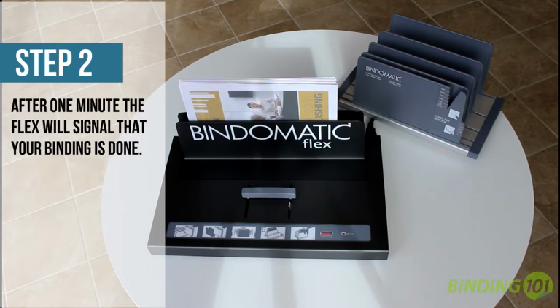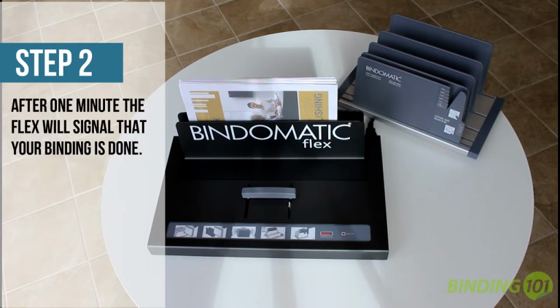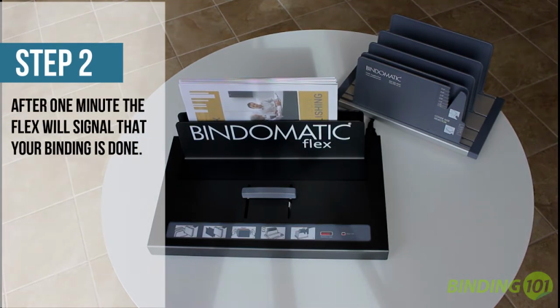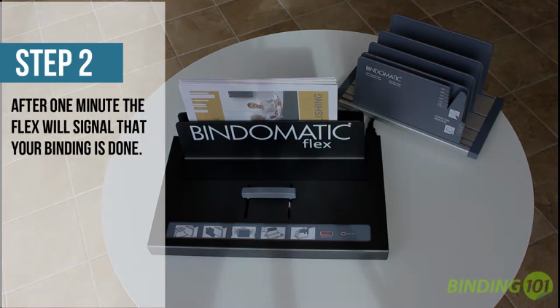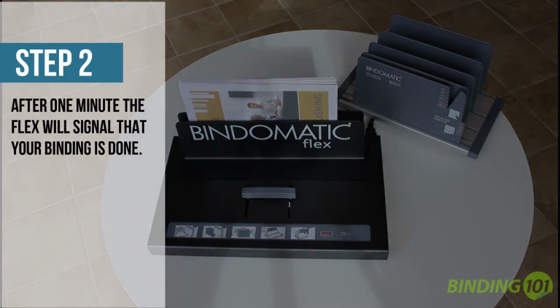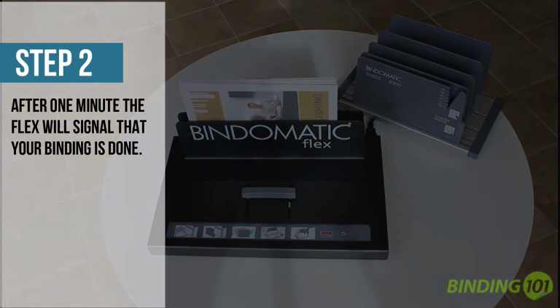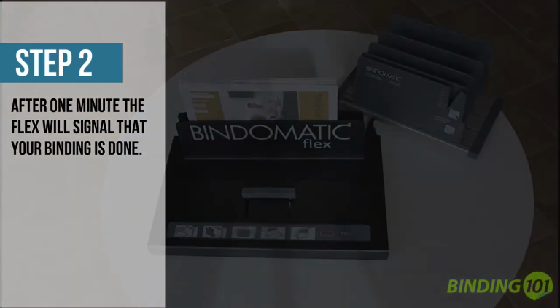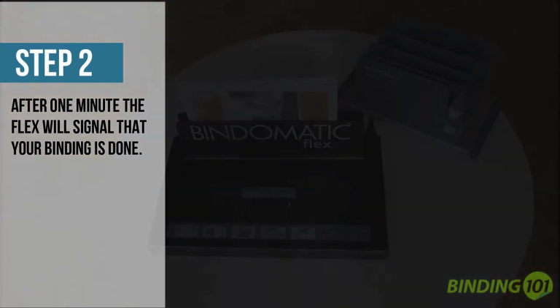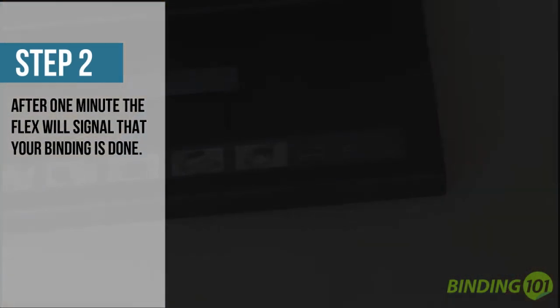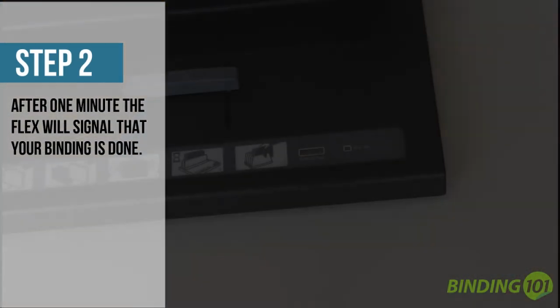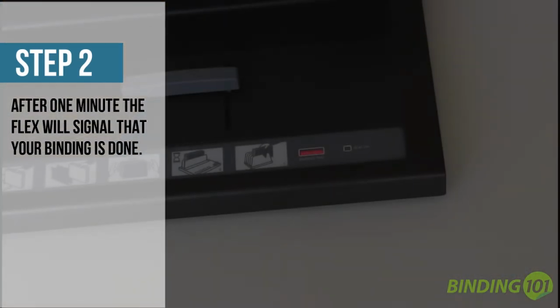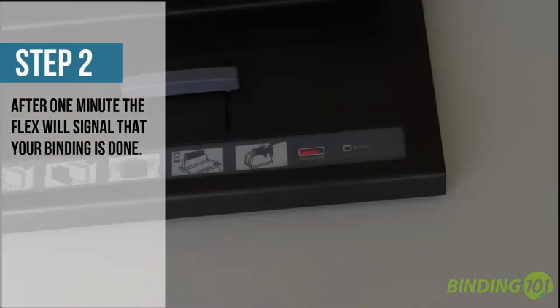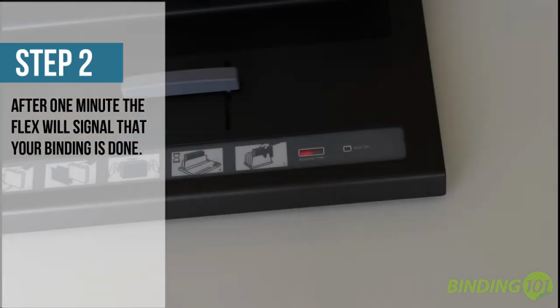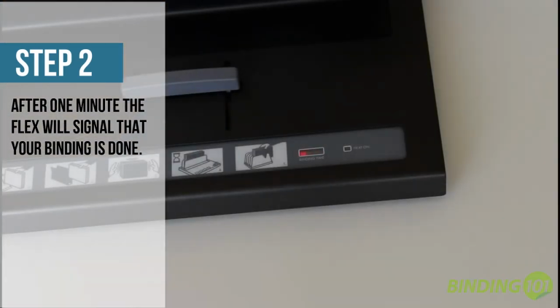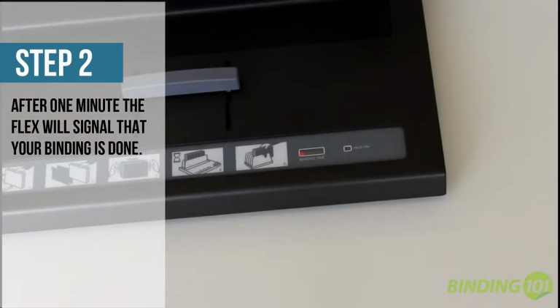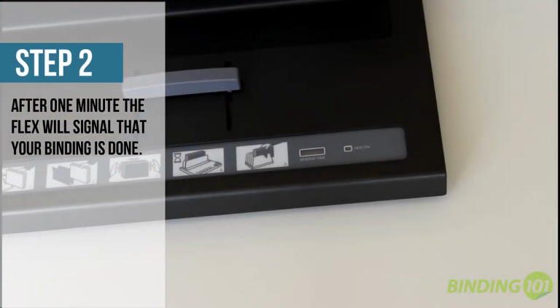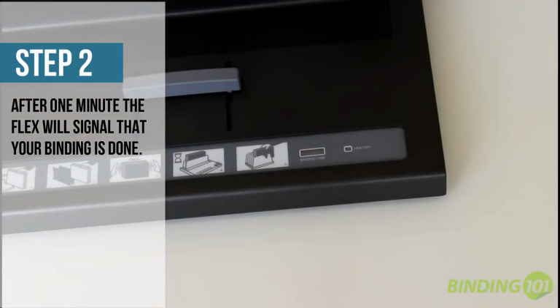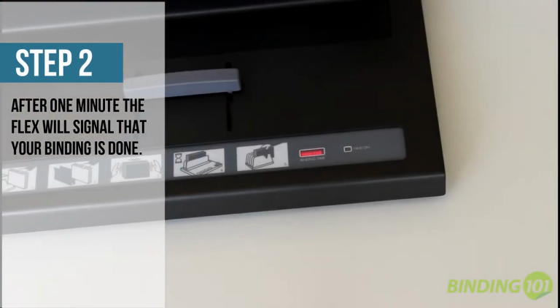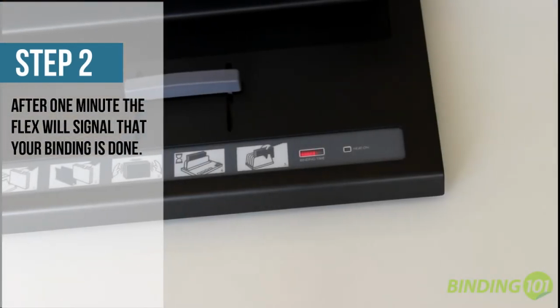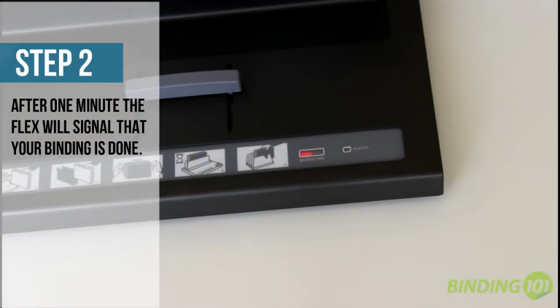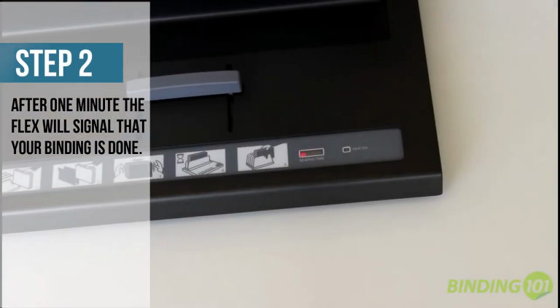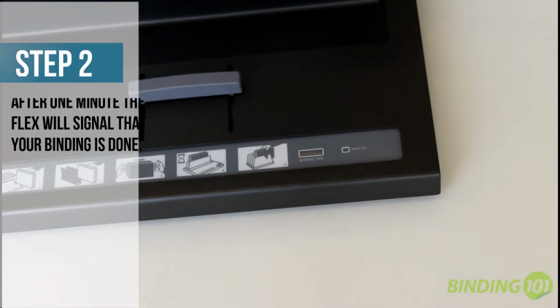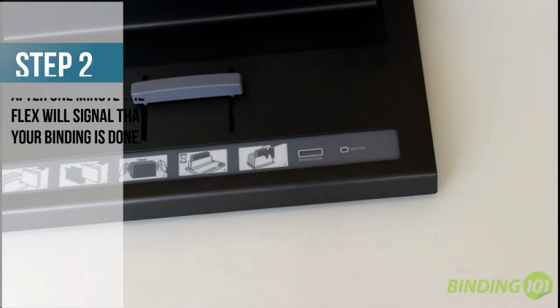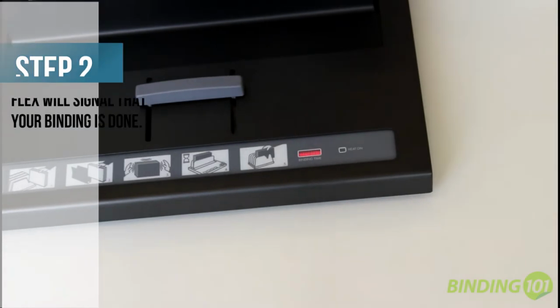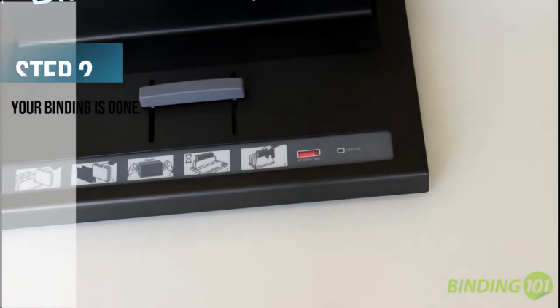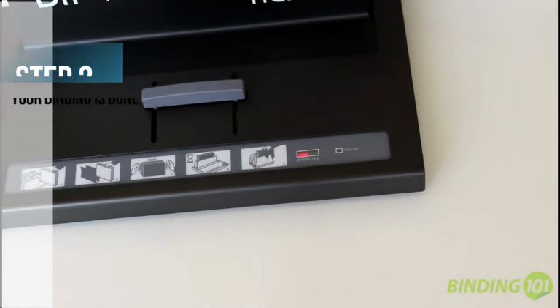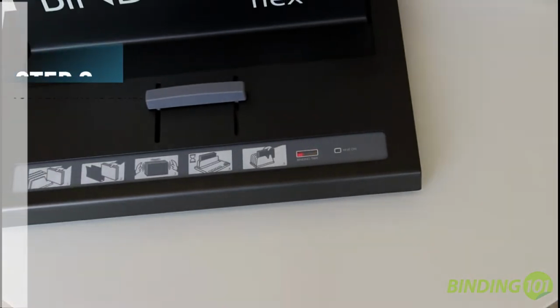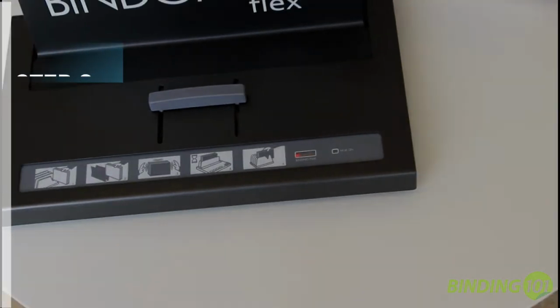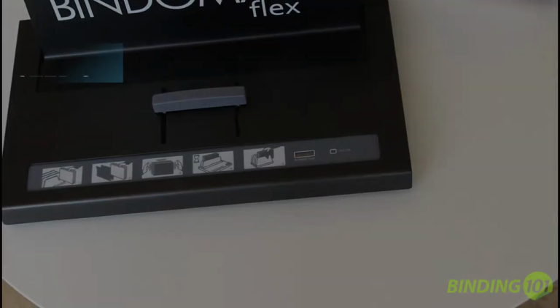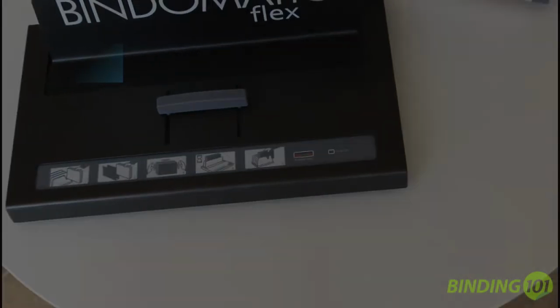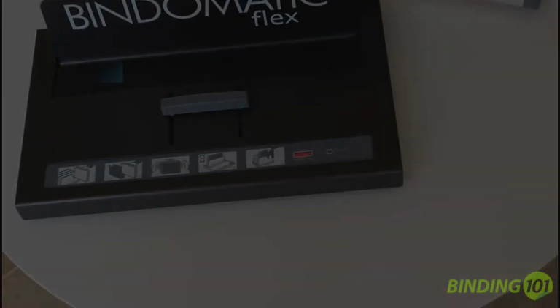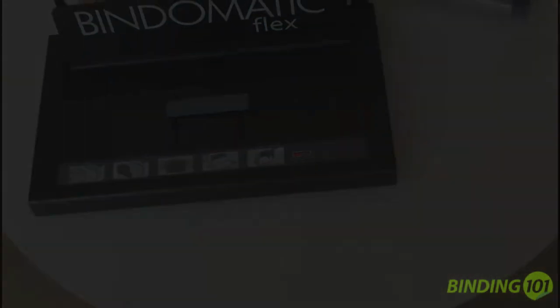The Flex automatically begins the binding process and will signal you once heating is complete. This takes just one minute.